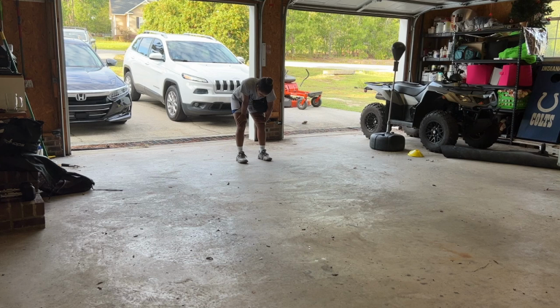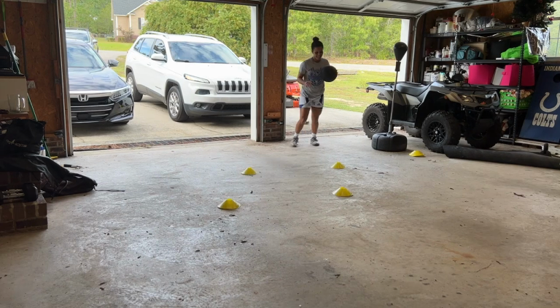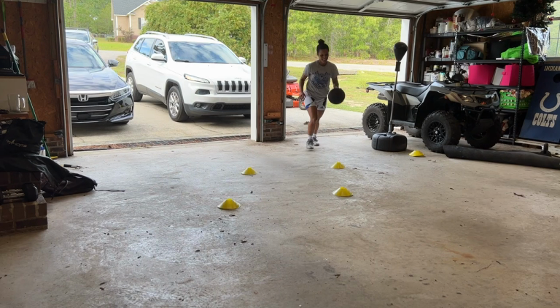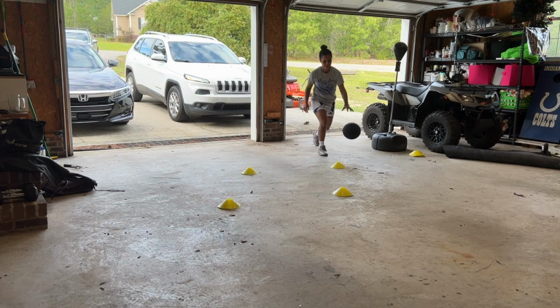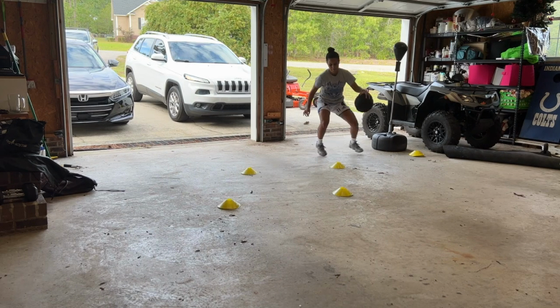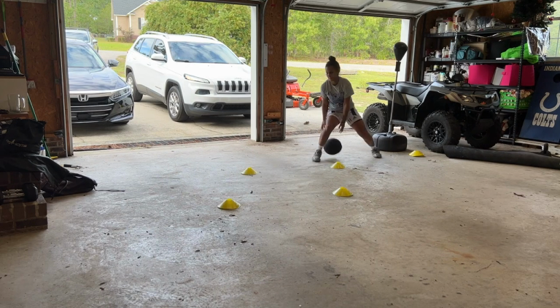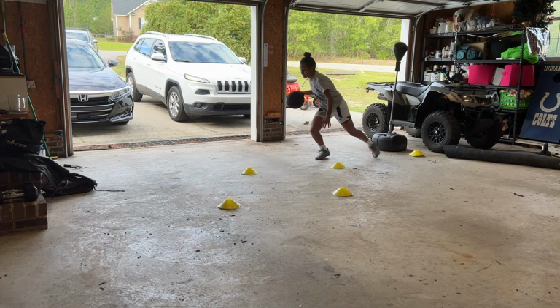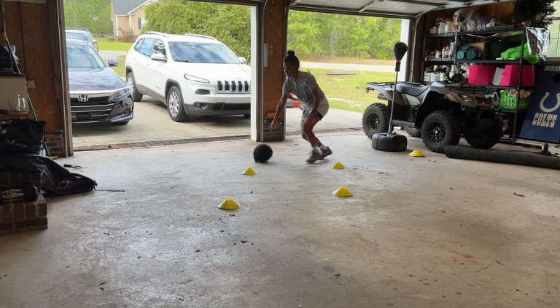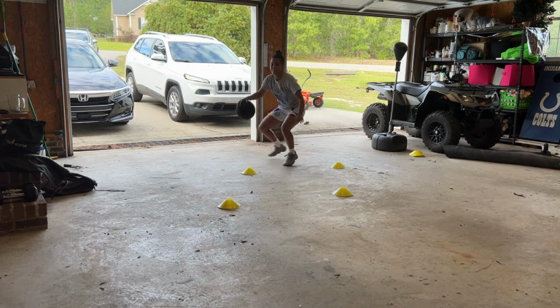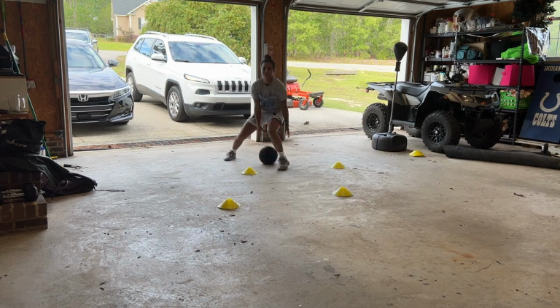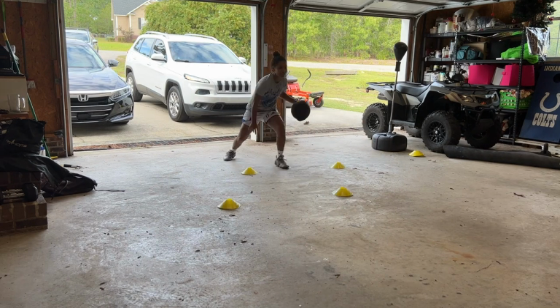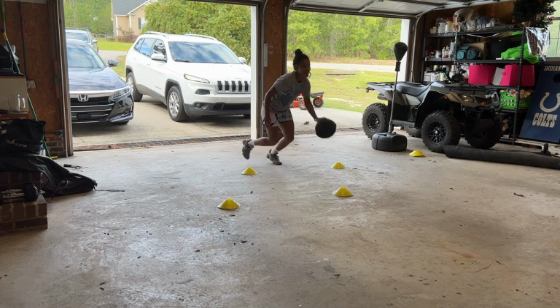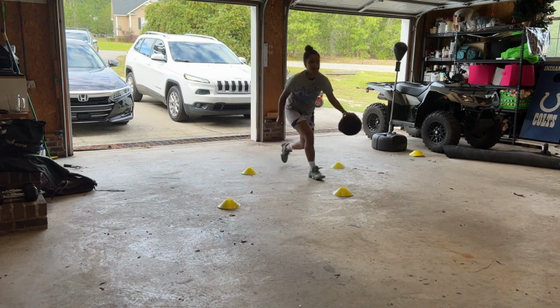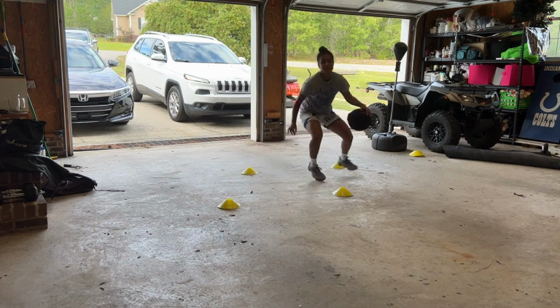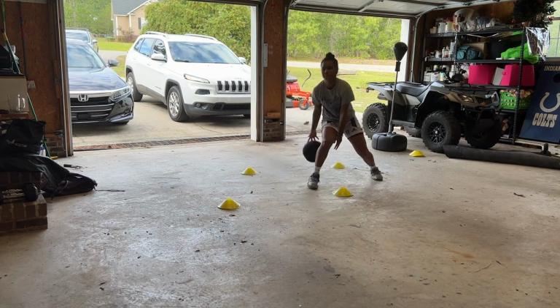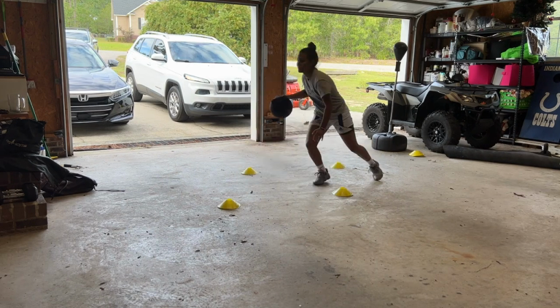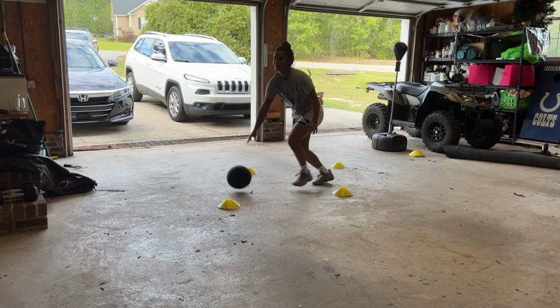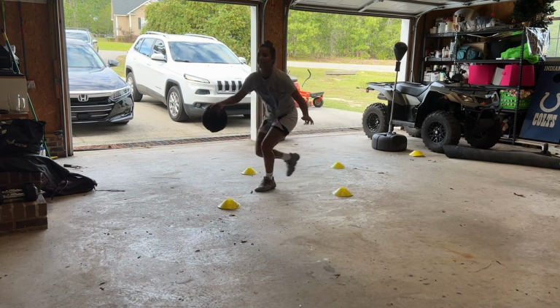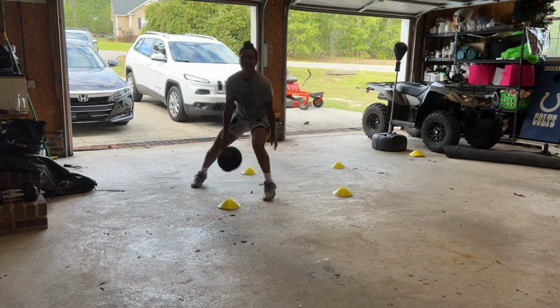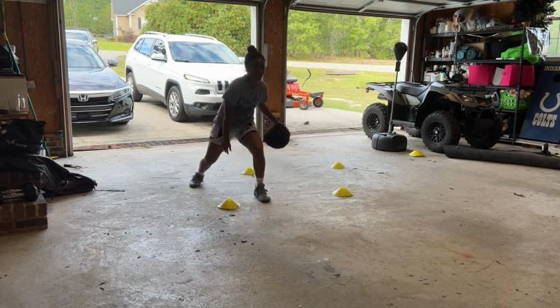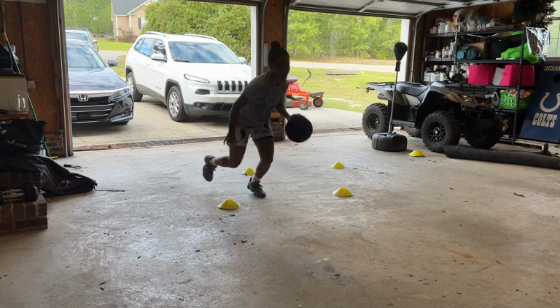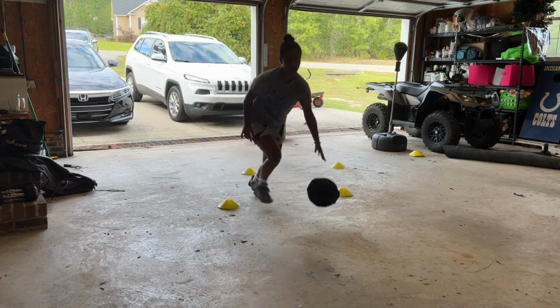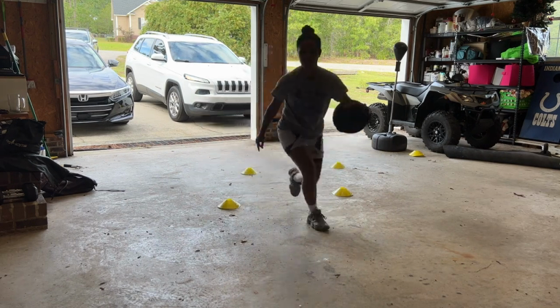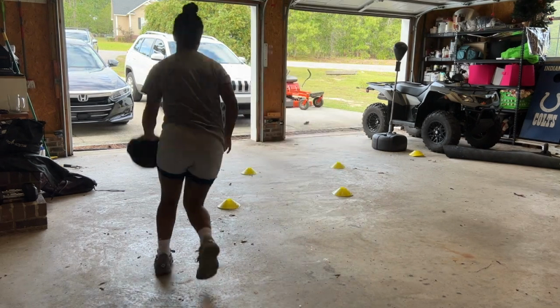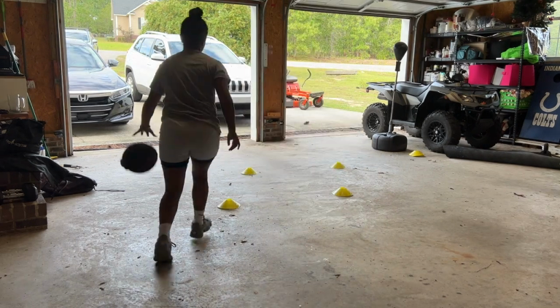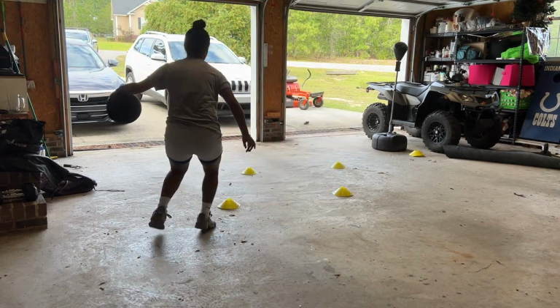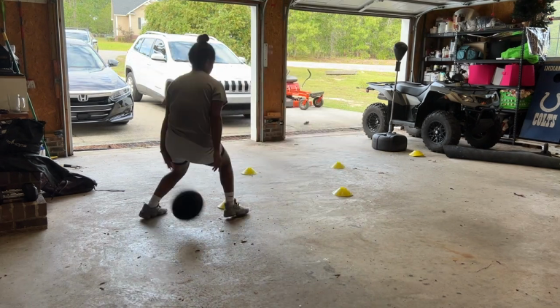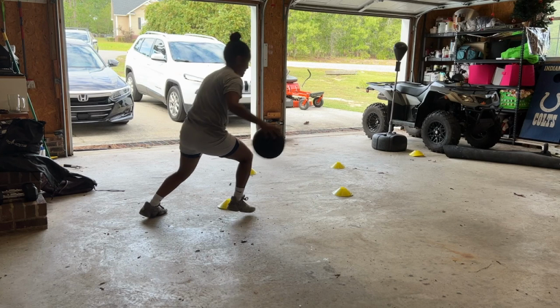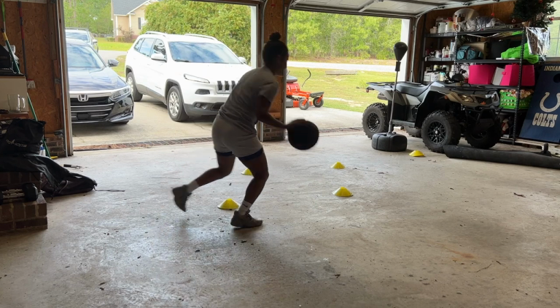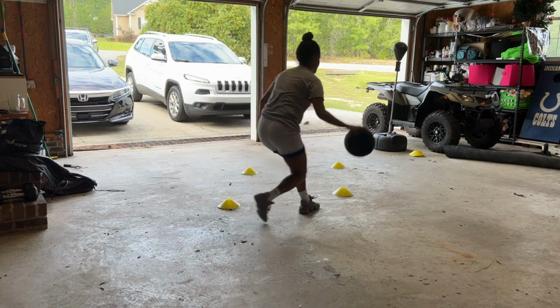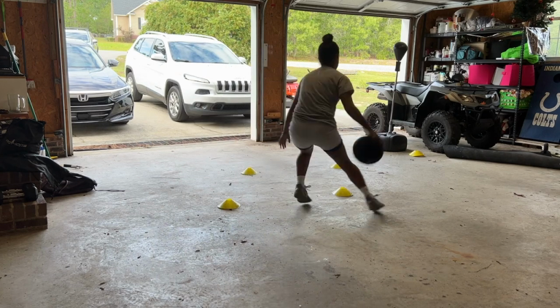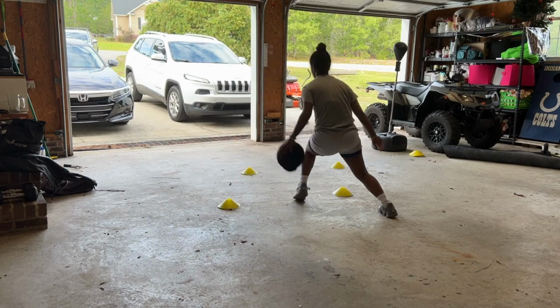I'm using cones to keep my ball handling tight and close to me, just for his long arms, so I wouldn't want him to poke the ball at every dribble.